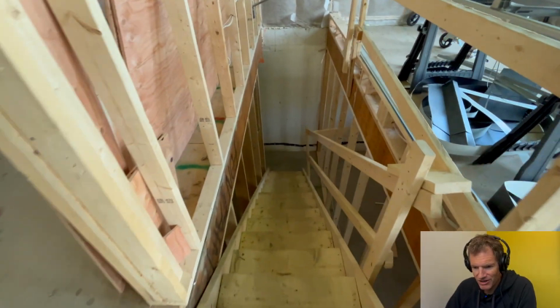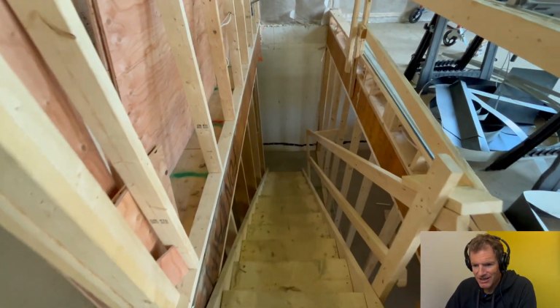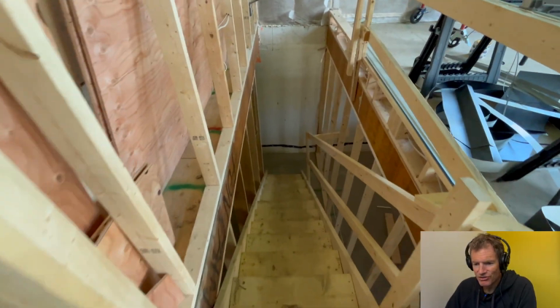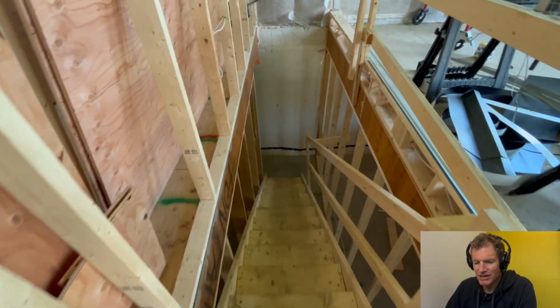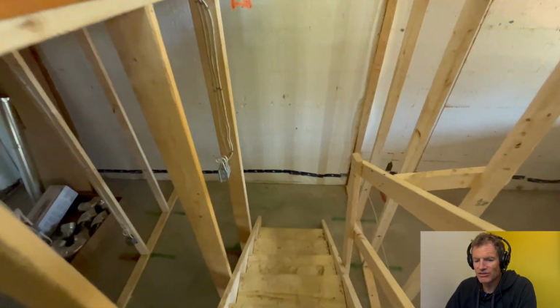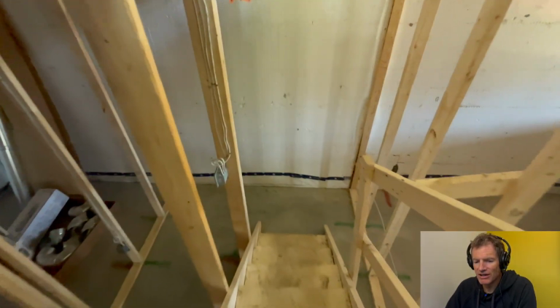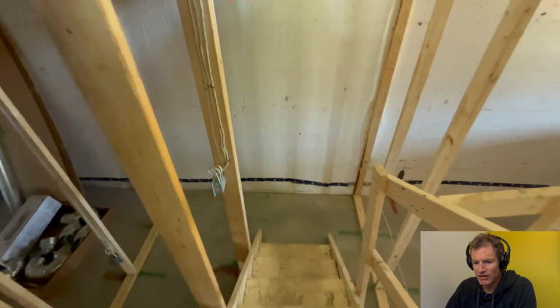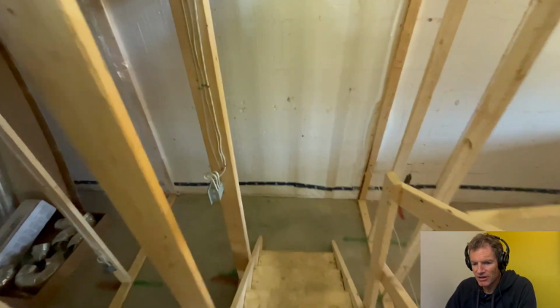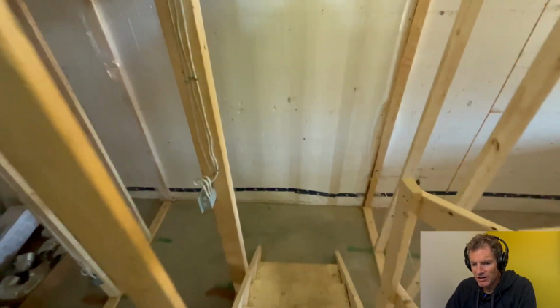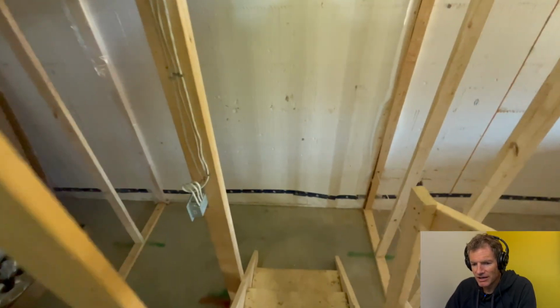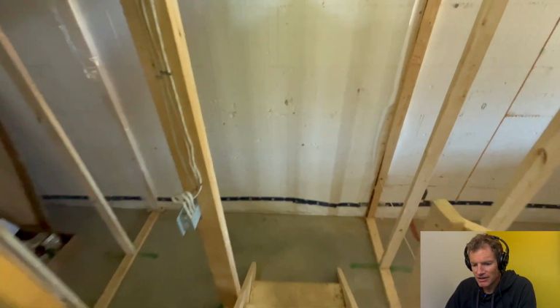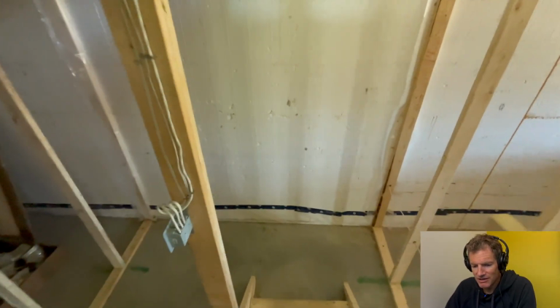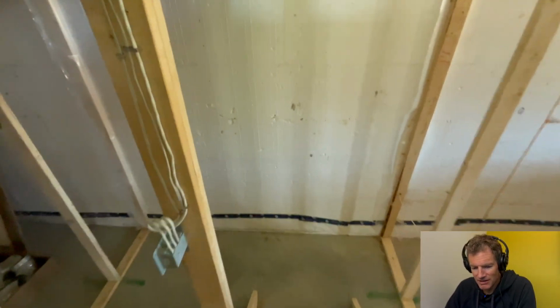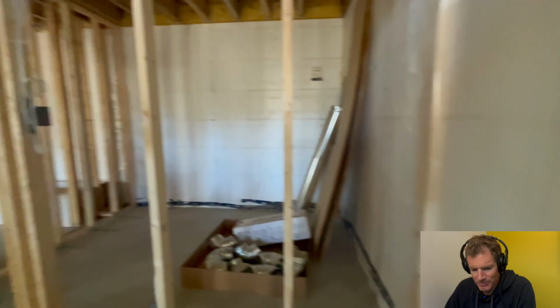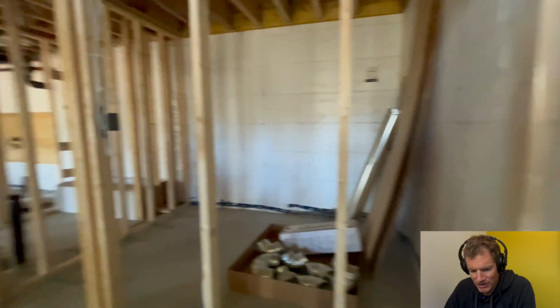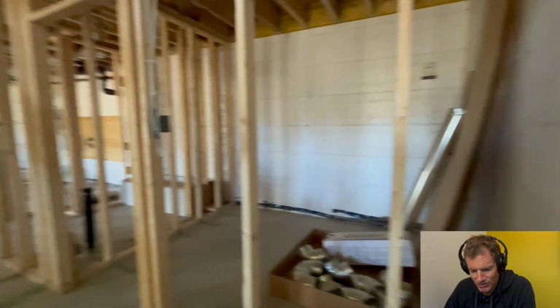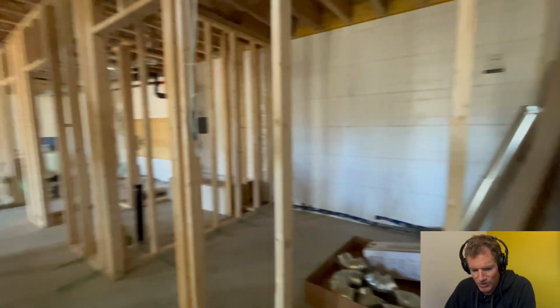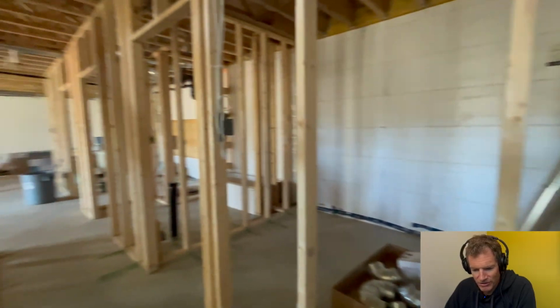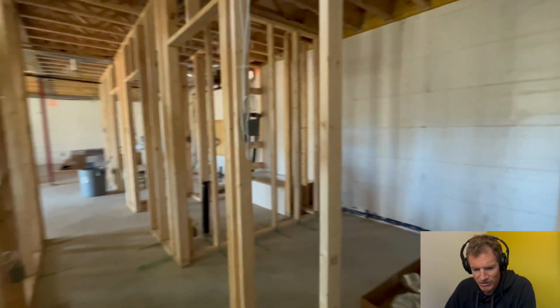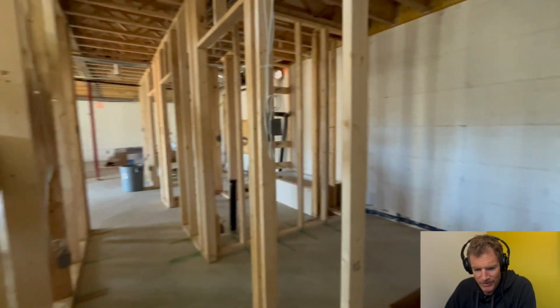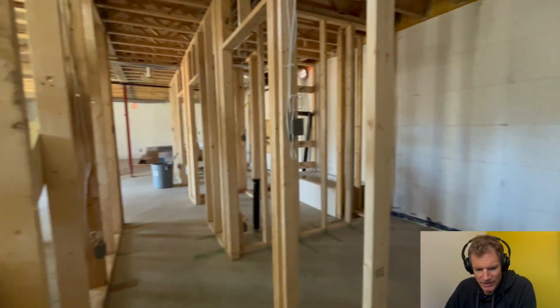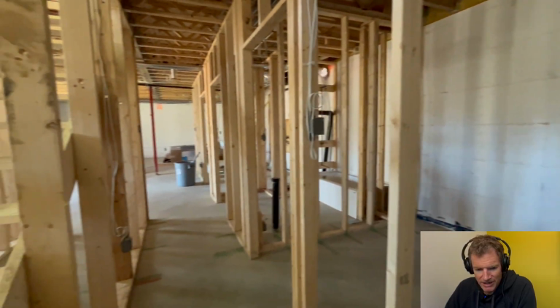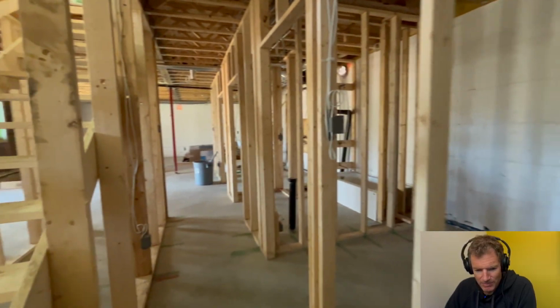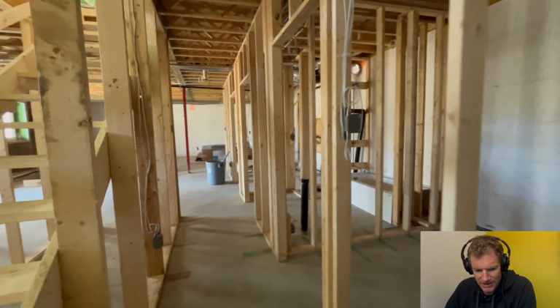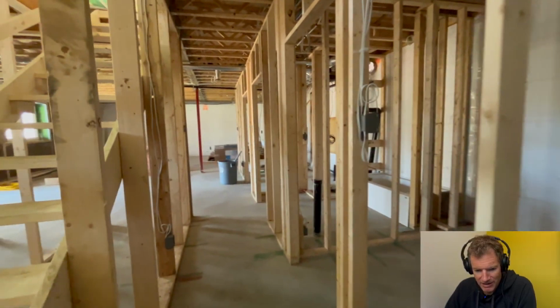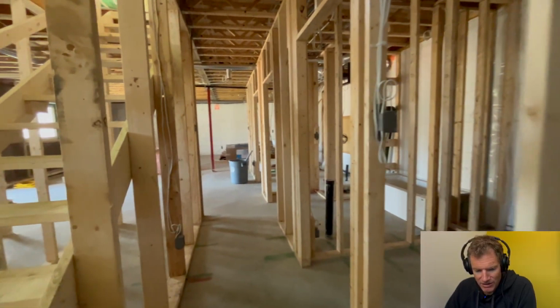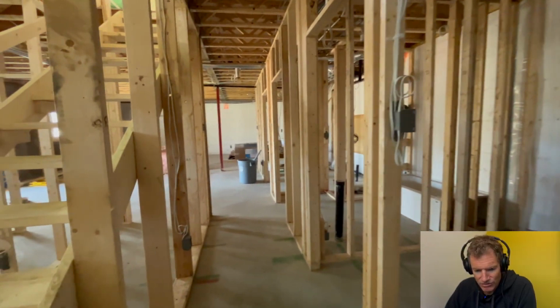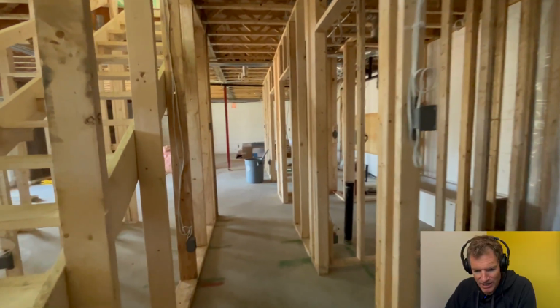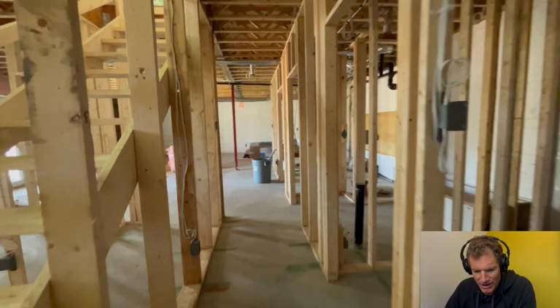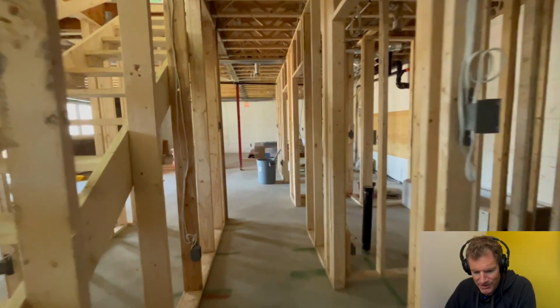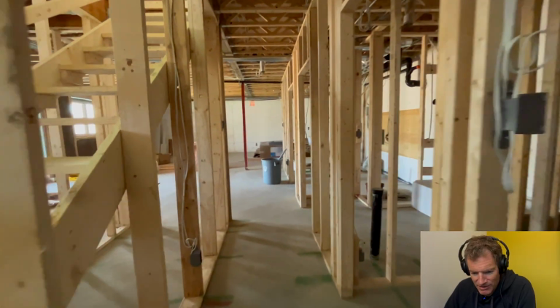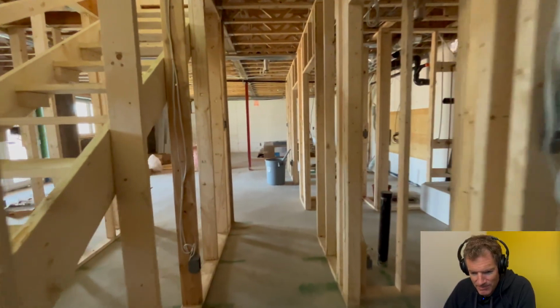There's insulation you could have seen up there in those walls — dense pack cellulose.